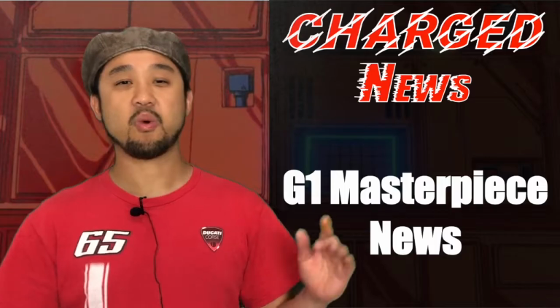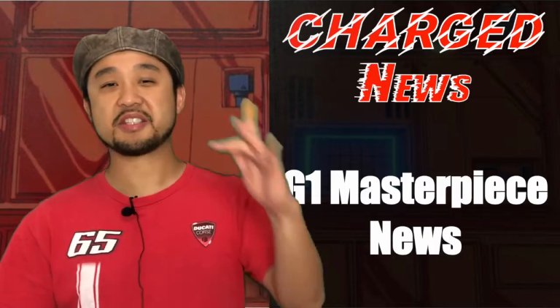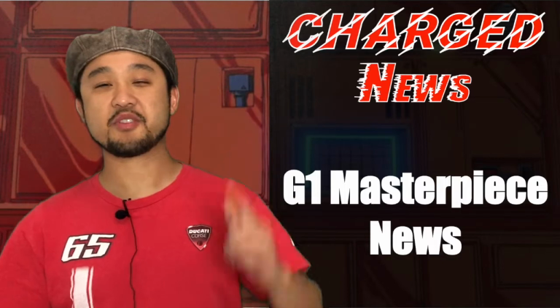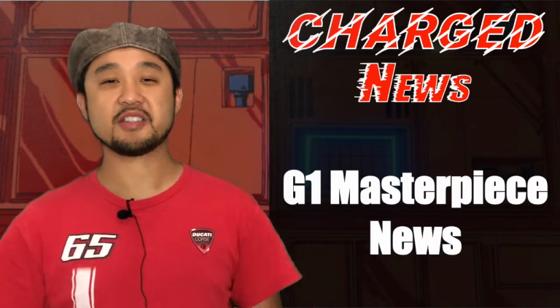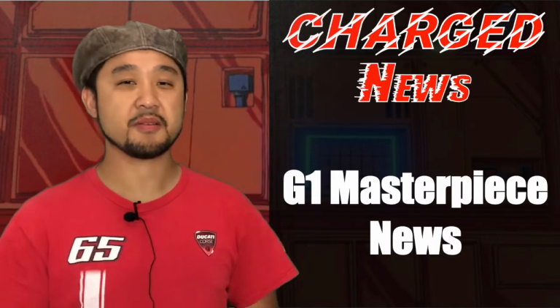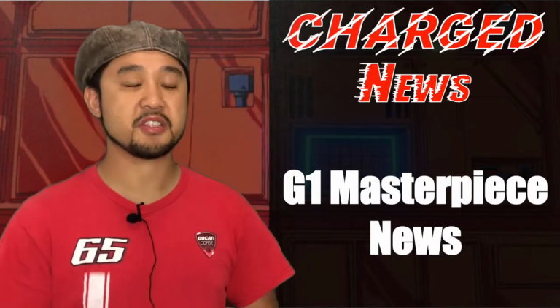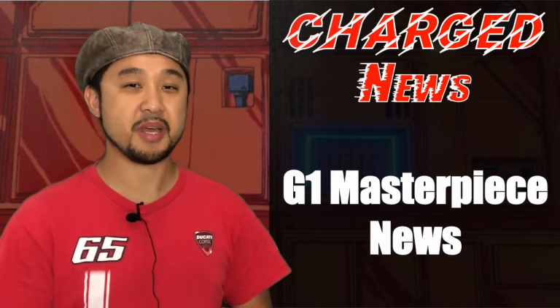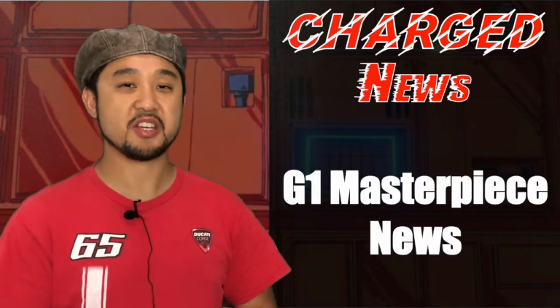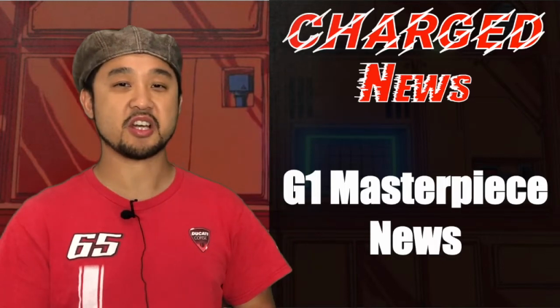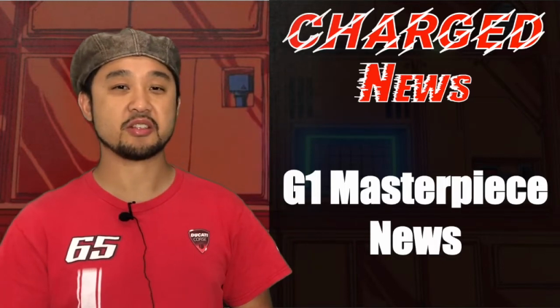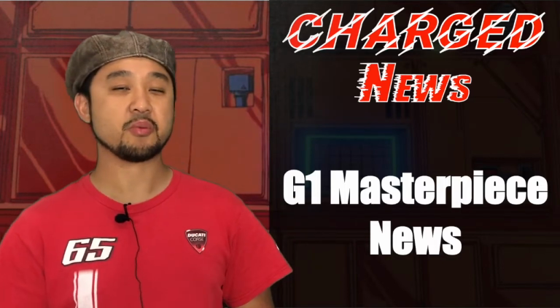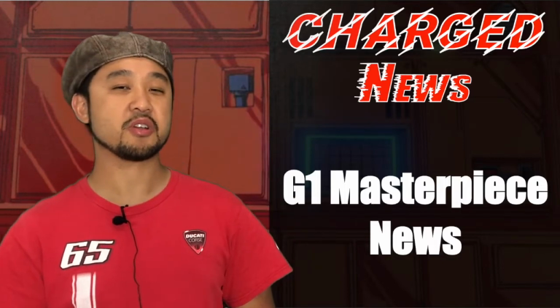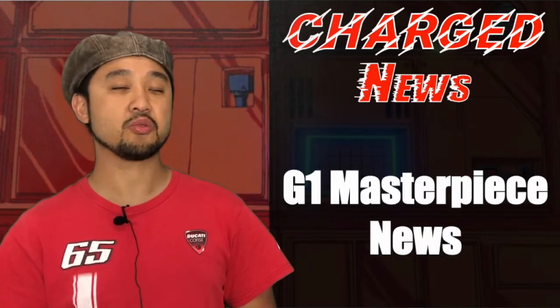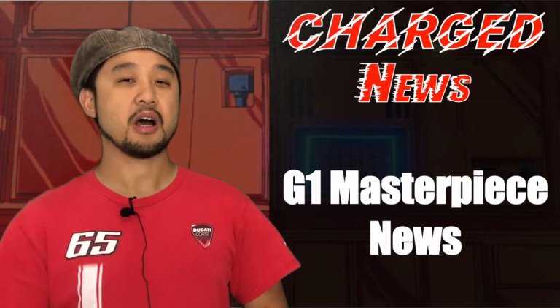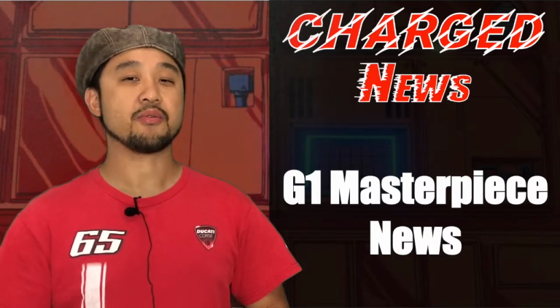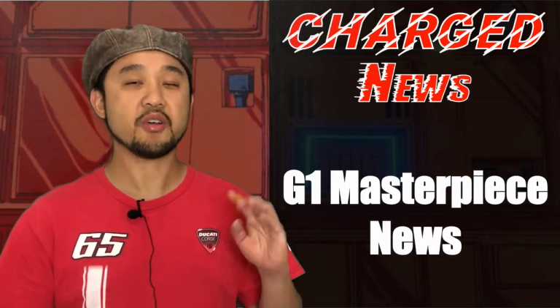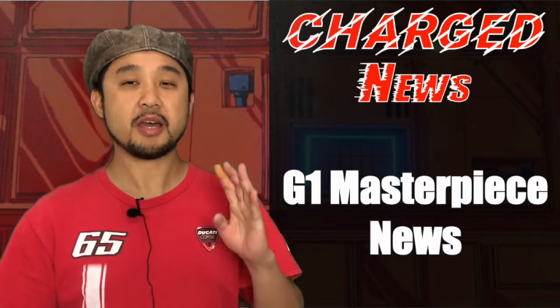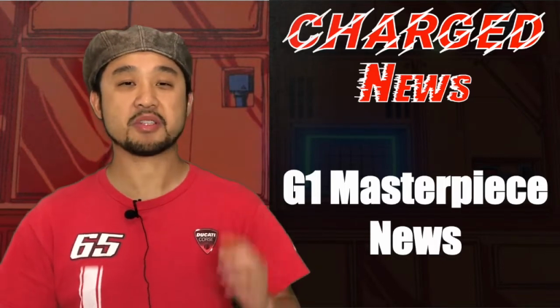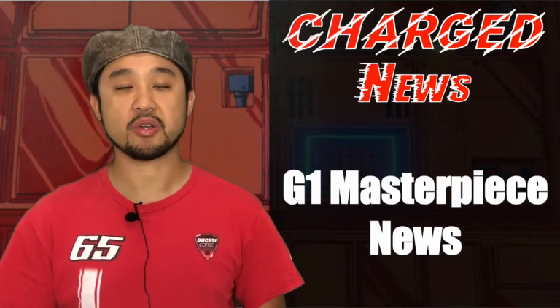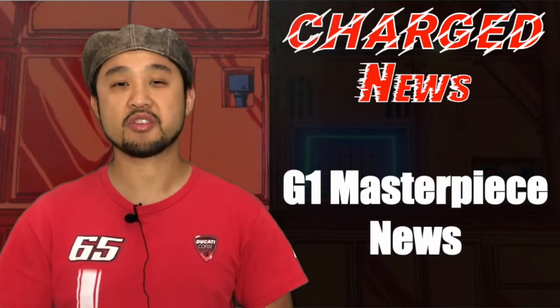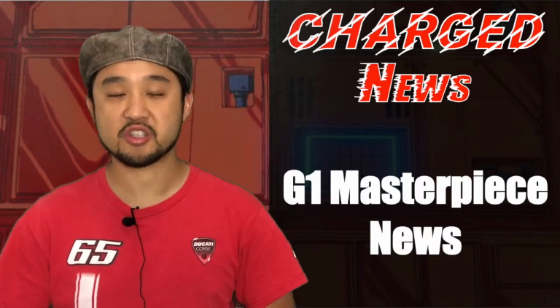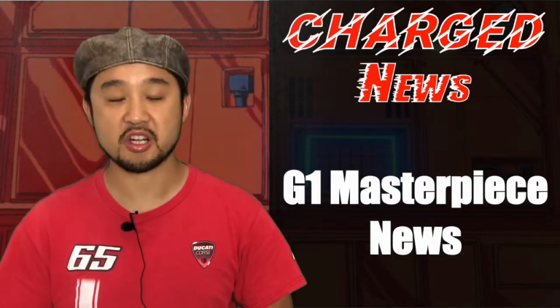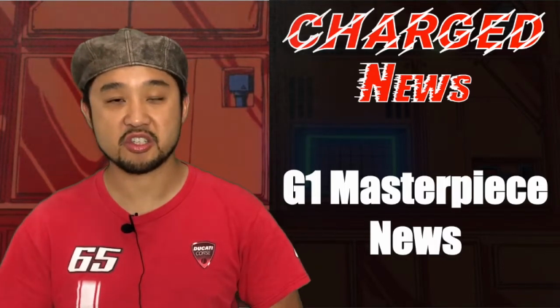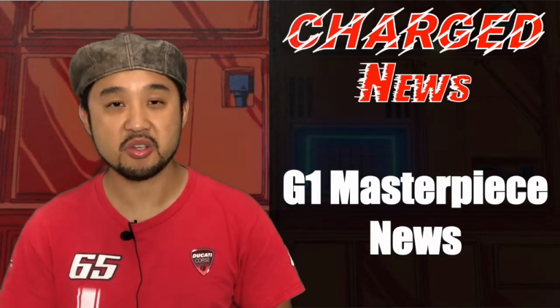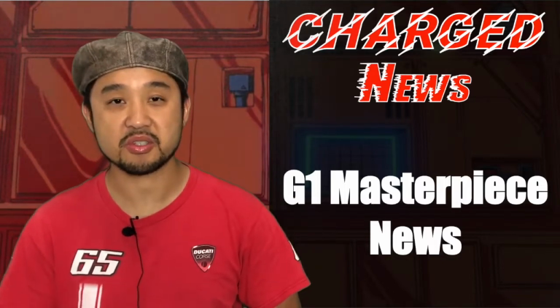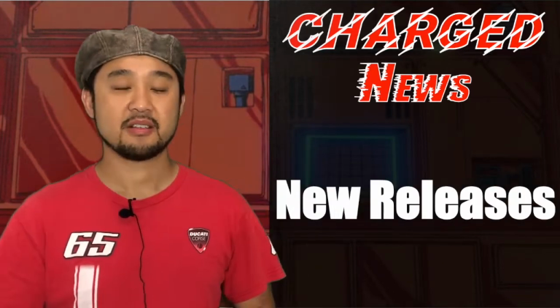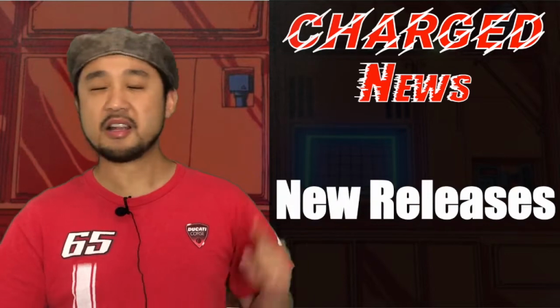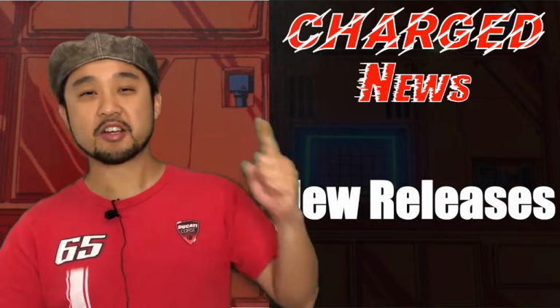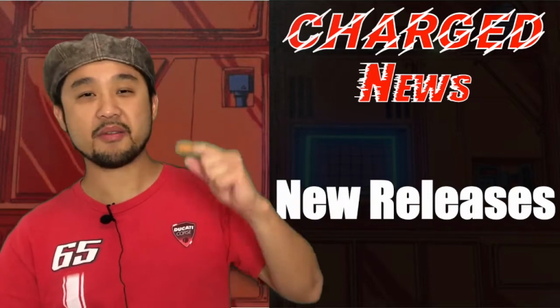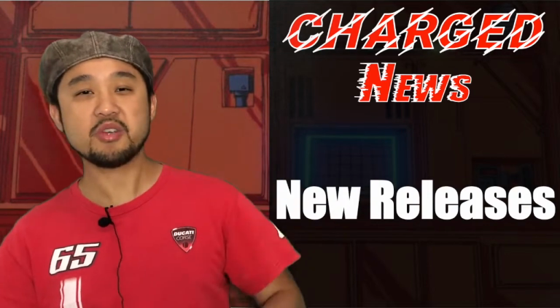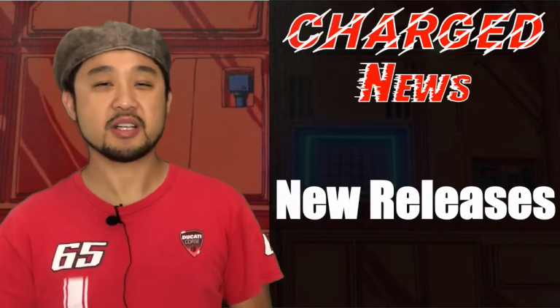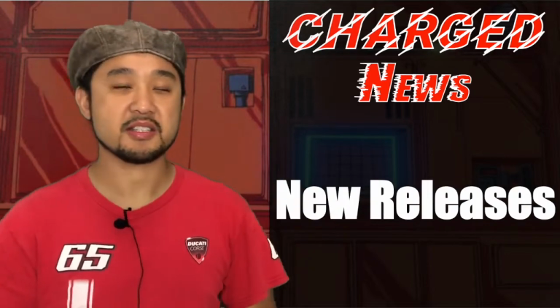What's up Transformers? This is Ben here in China and today we're gonna do our fourth episode of The Charge News. Now let's talk about new releases.